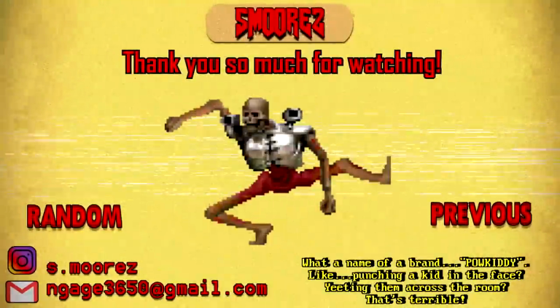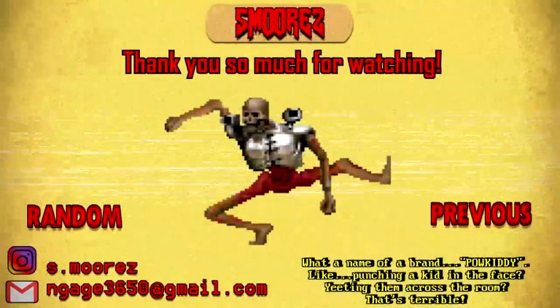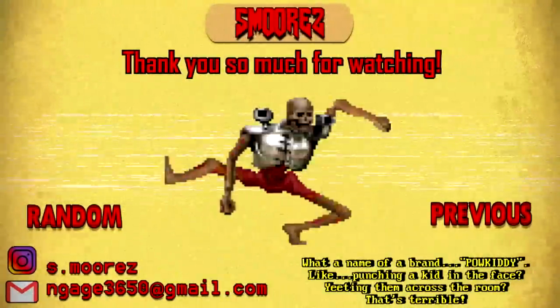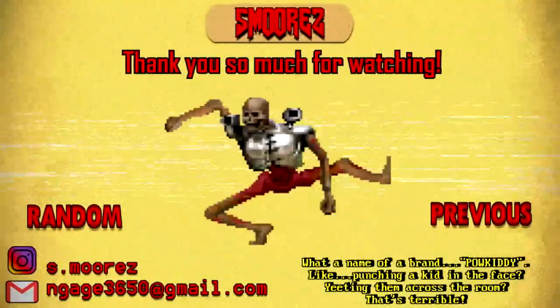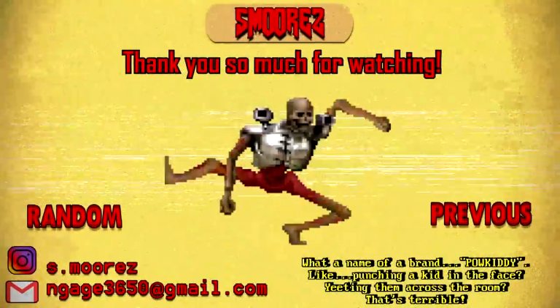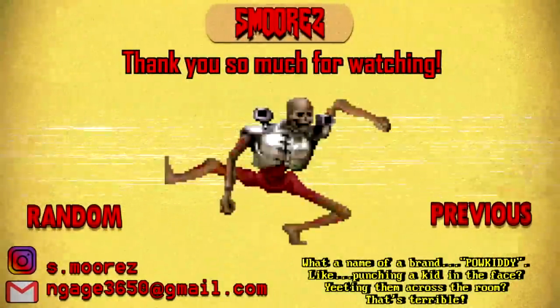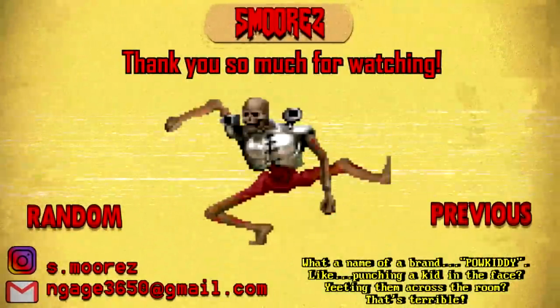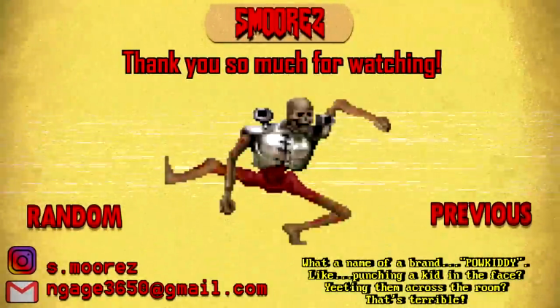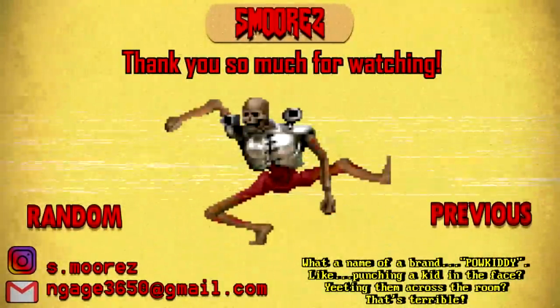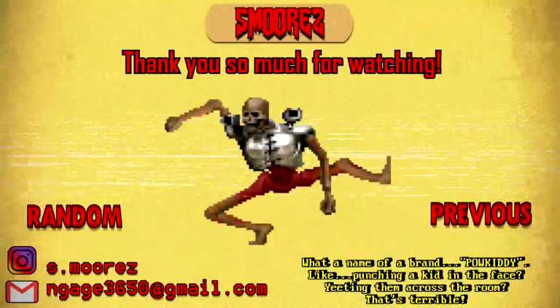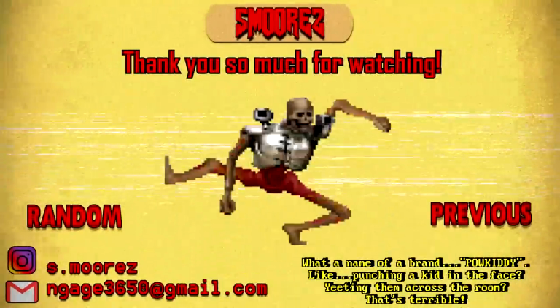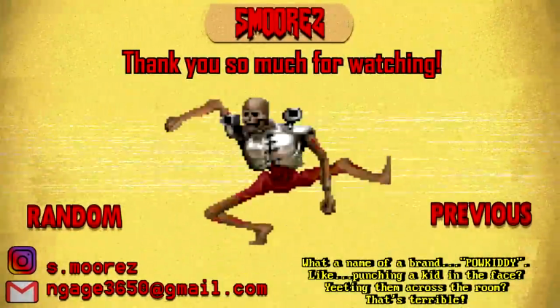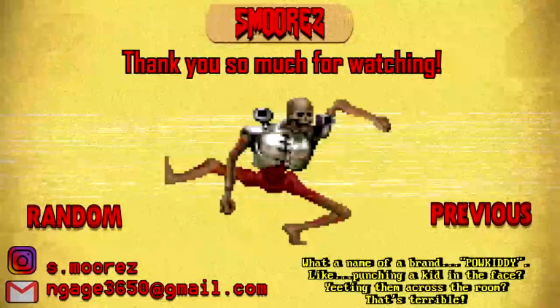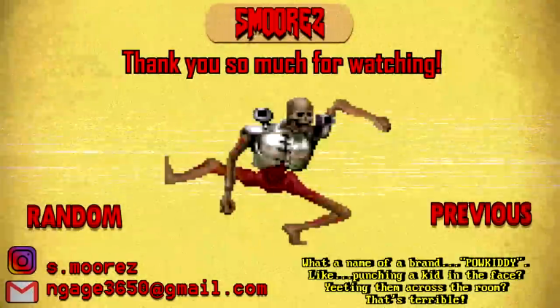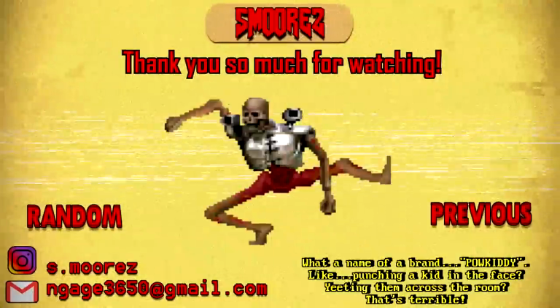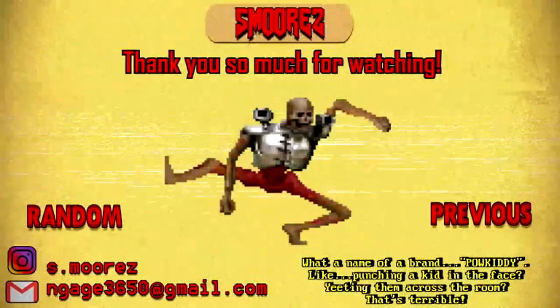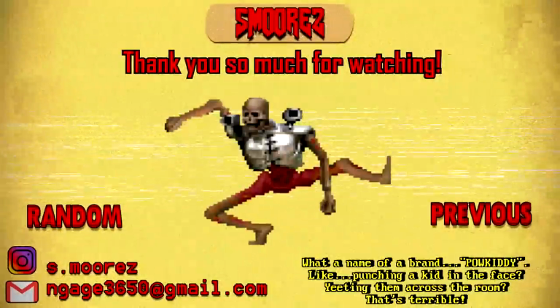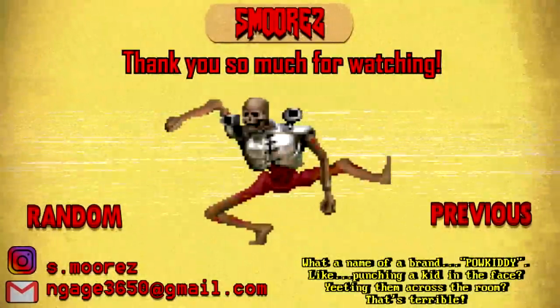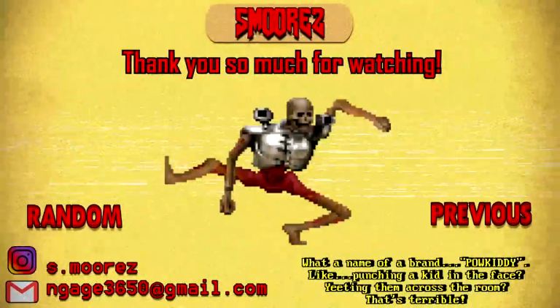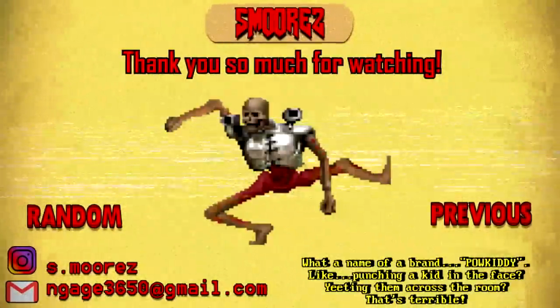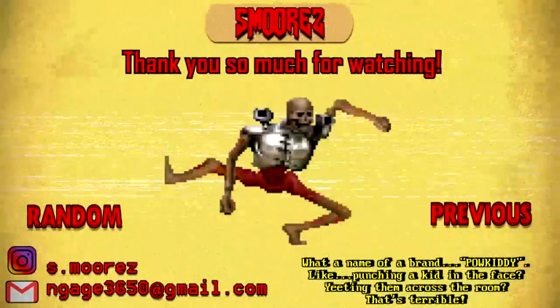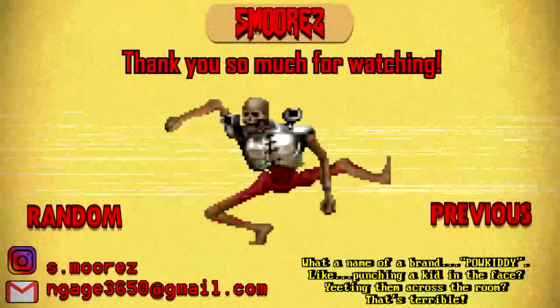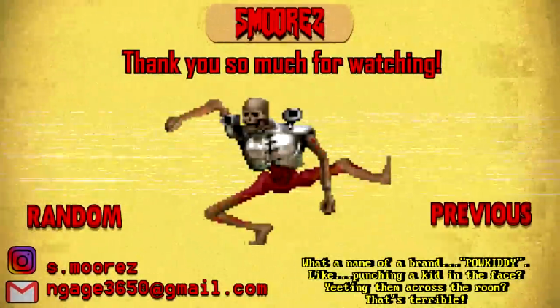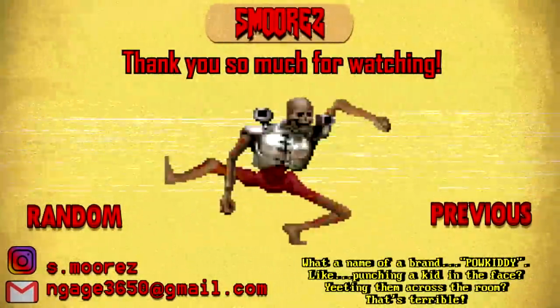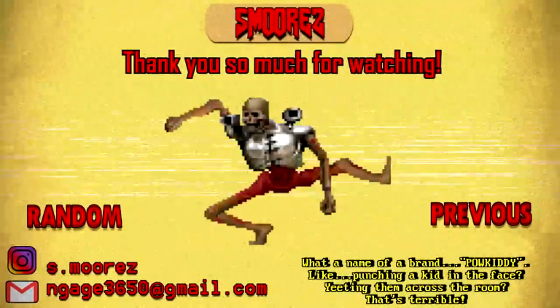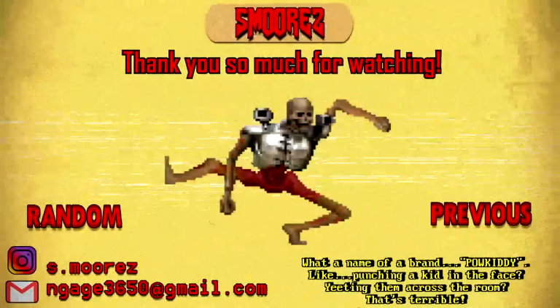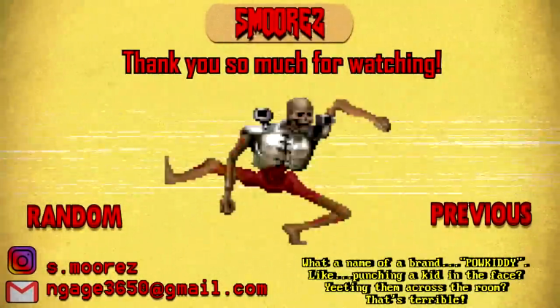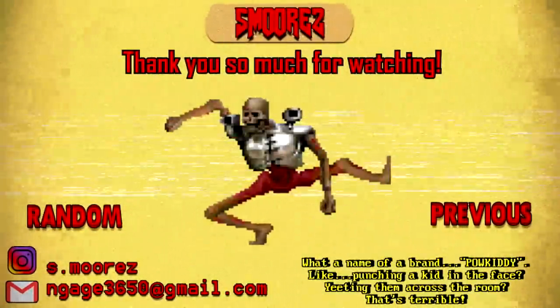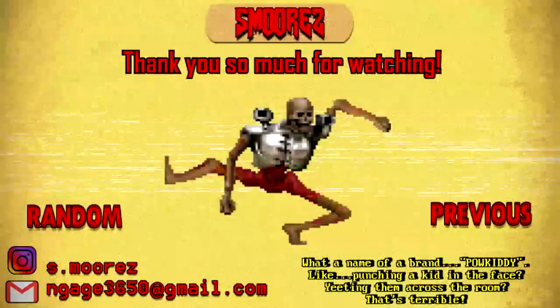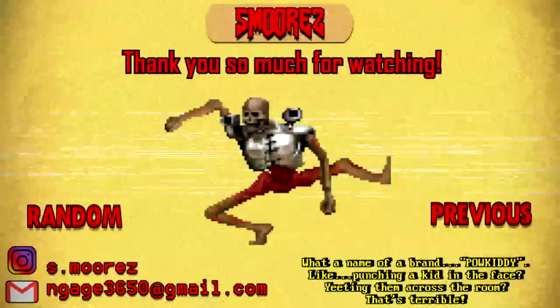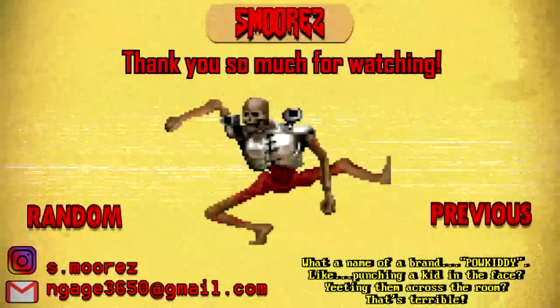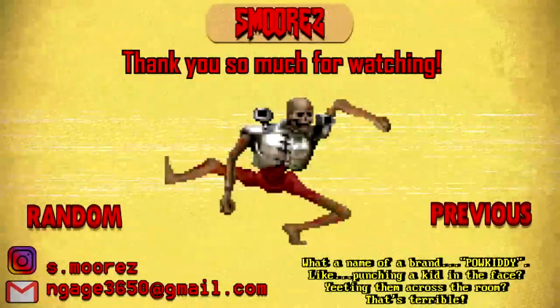If you like this content feel free to leave a like or a dislike if you didn't. Thanks so much for watching and I'll catch you all in the next video.